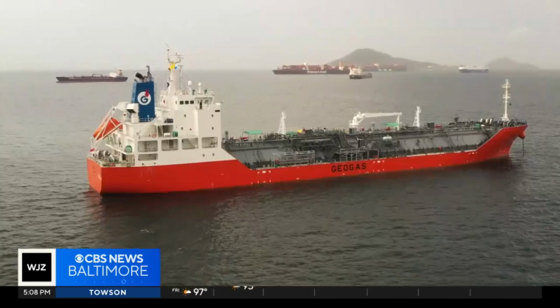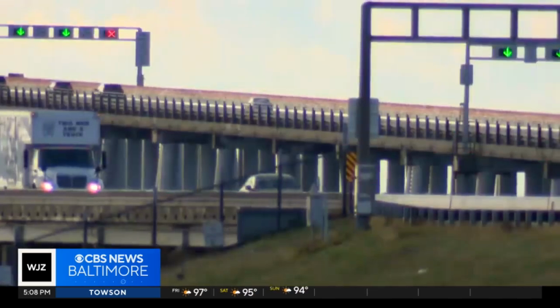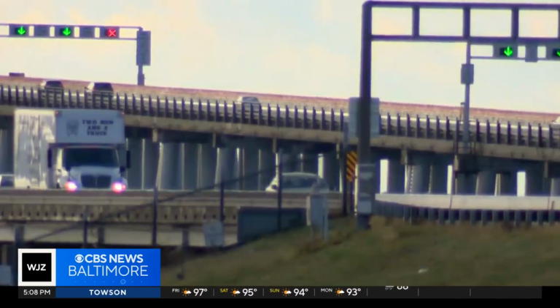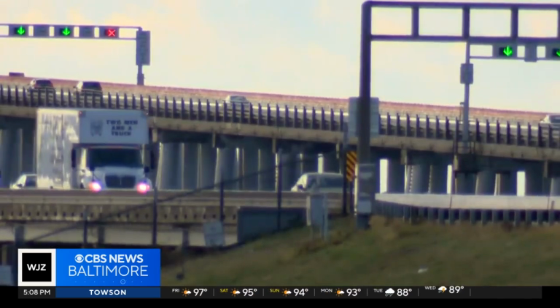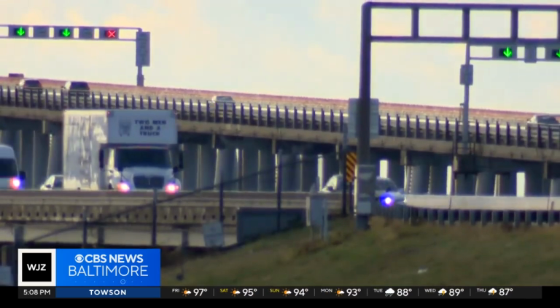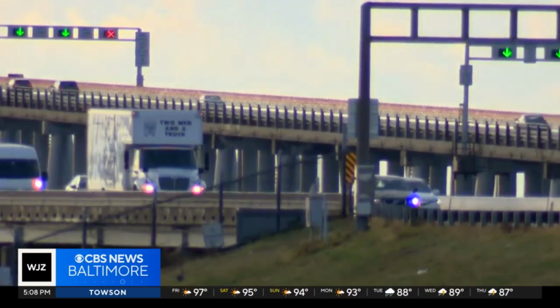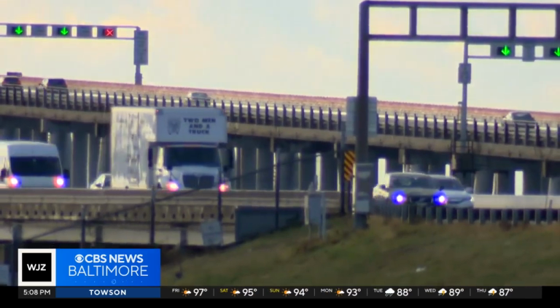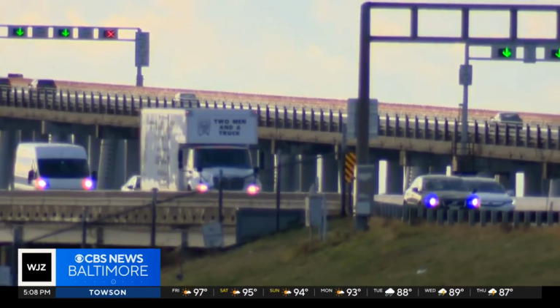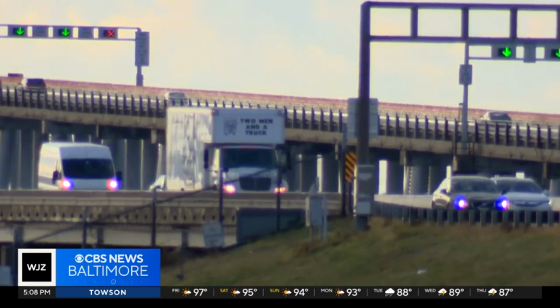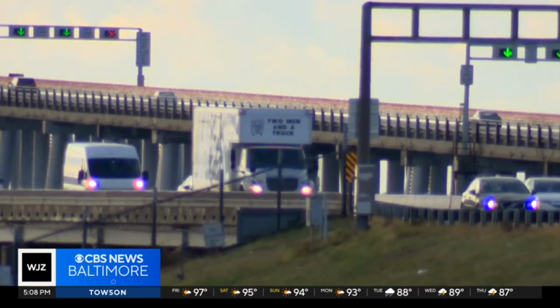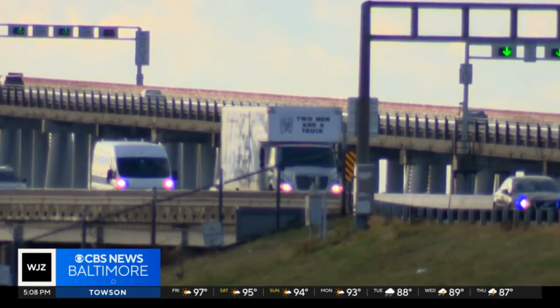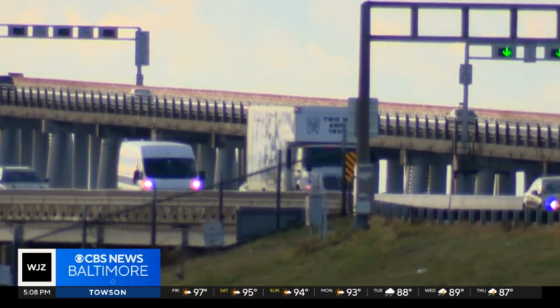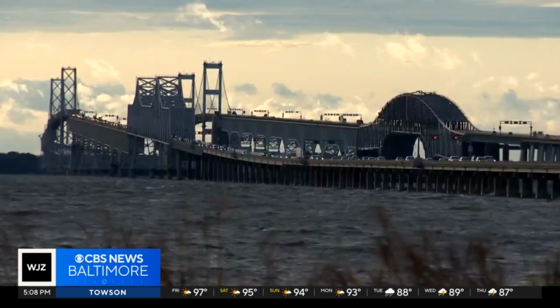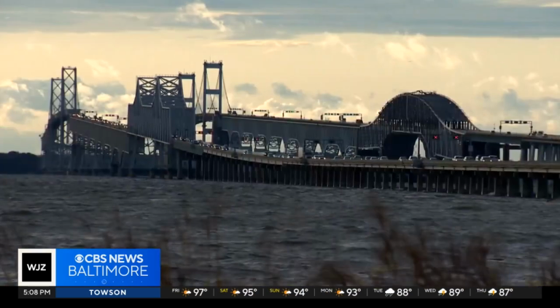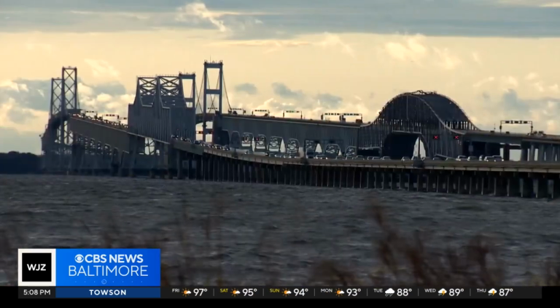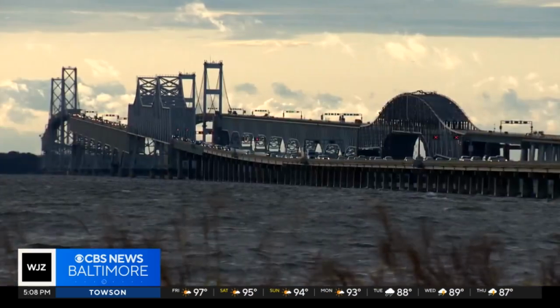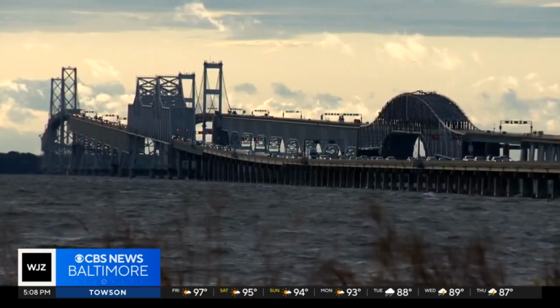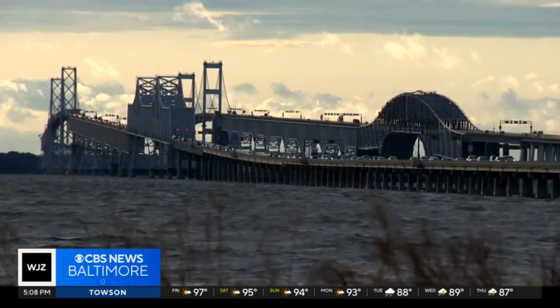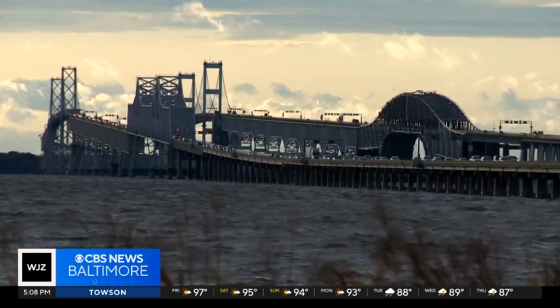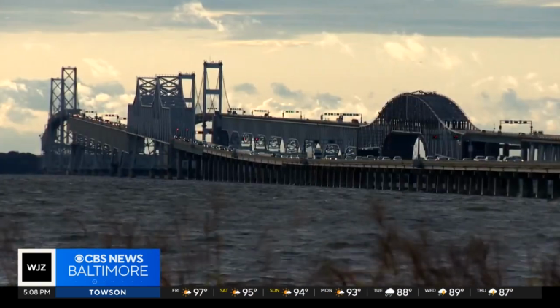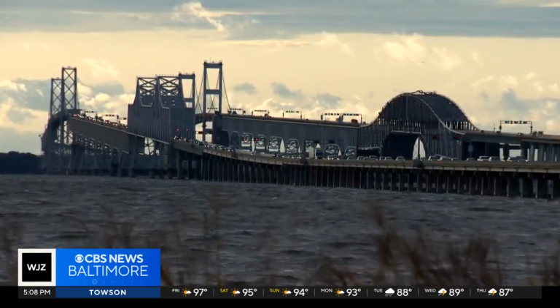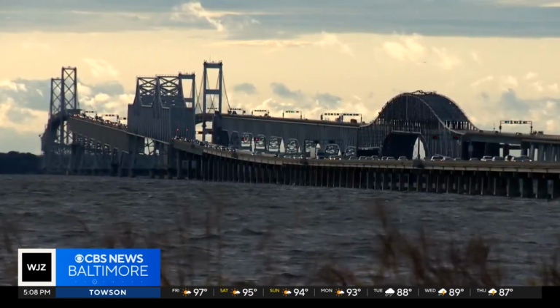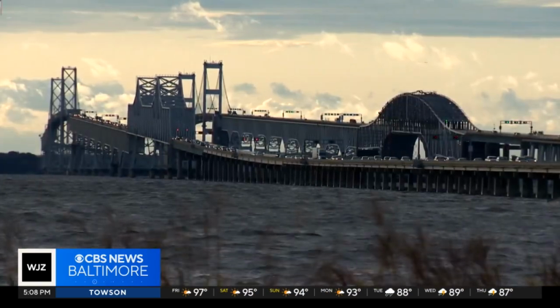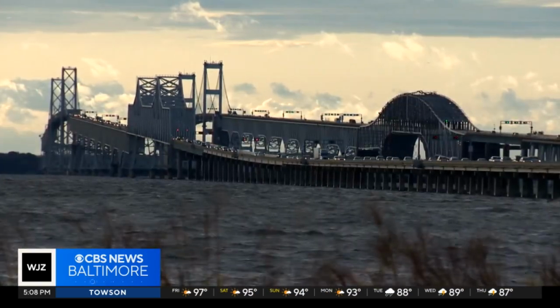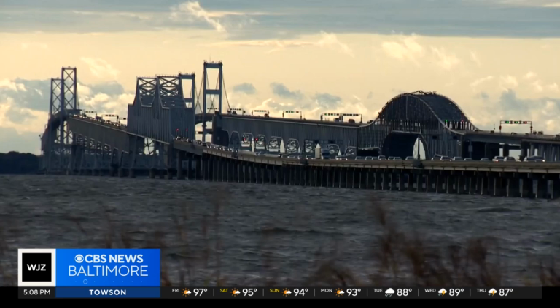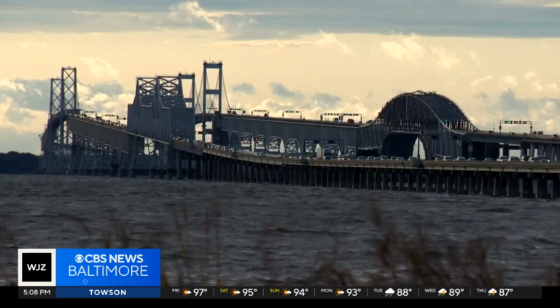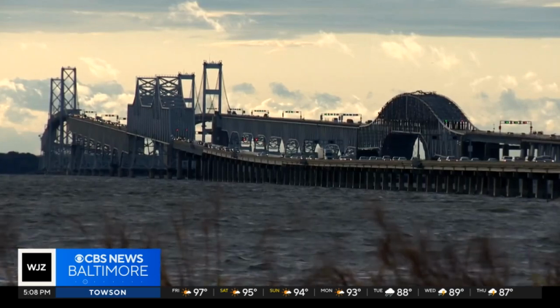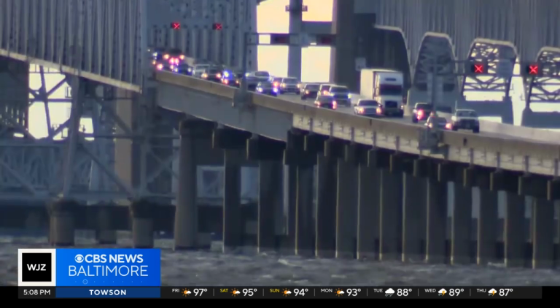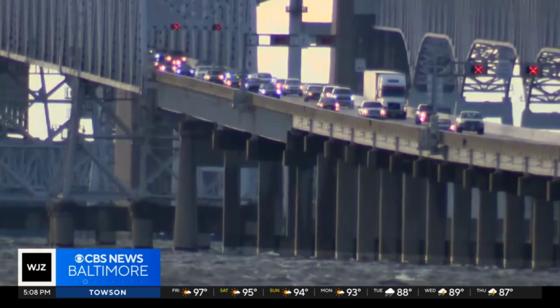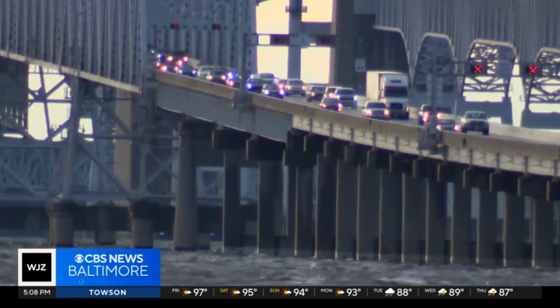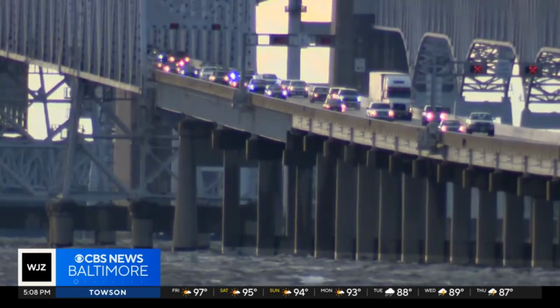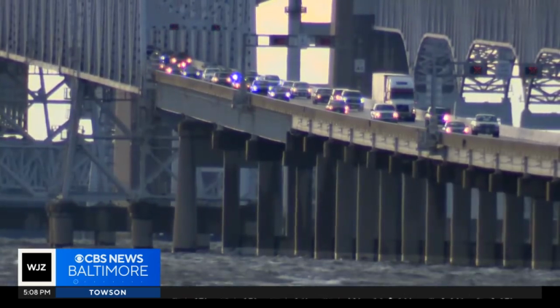That includes the Bay Bridge, which, like the Key Bridge, is fracture critical. That means if one key structural element fails, the whole bridge will fall.